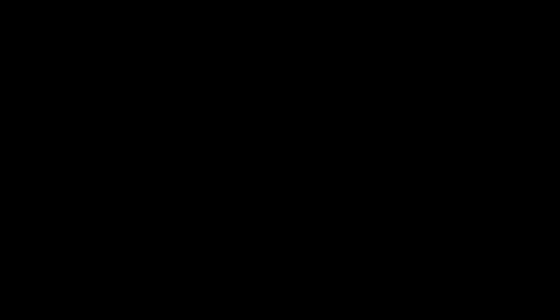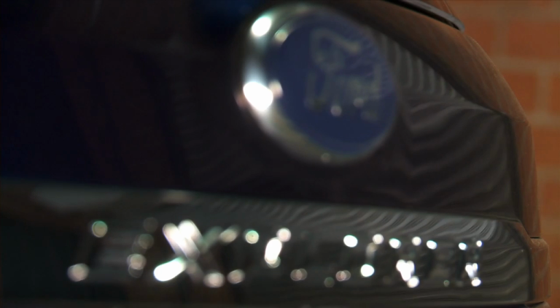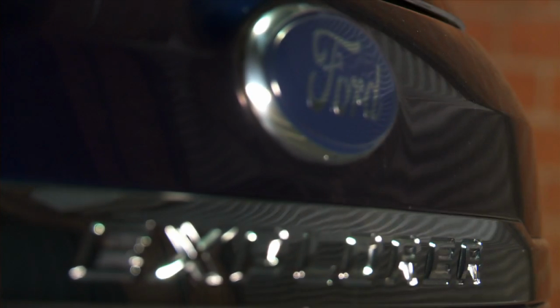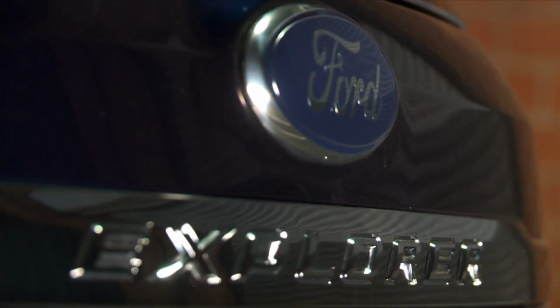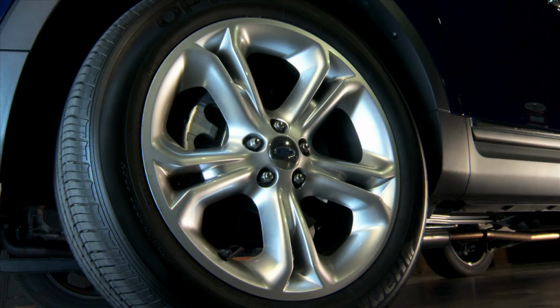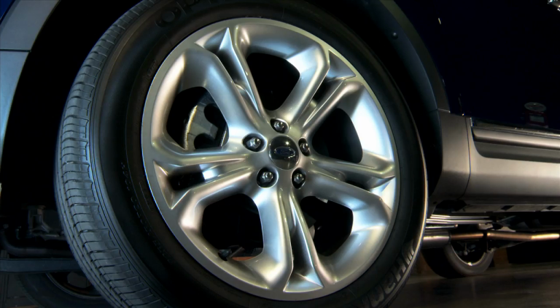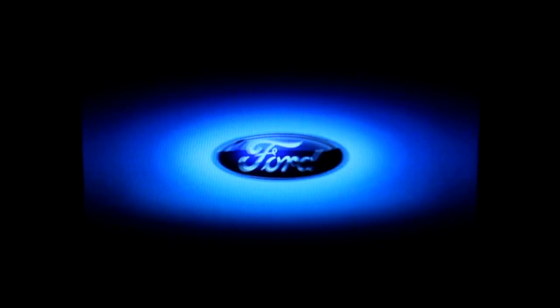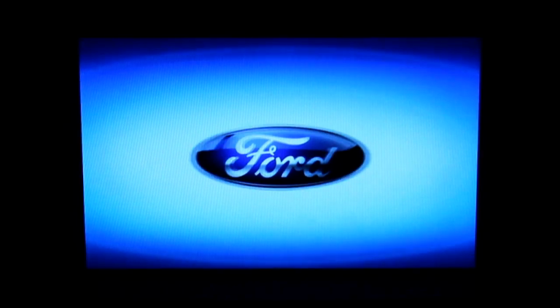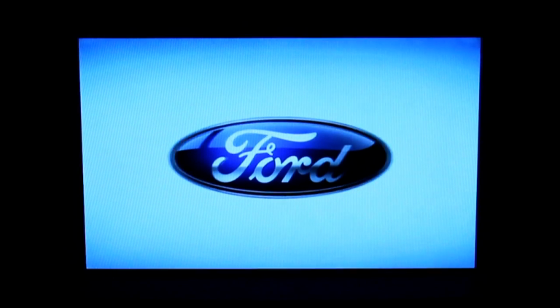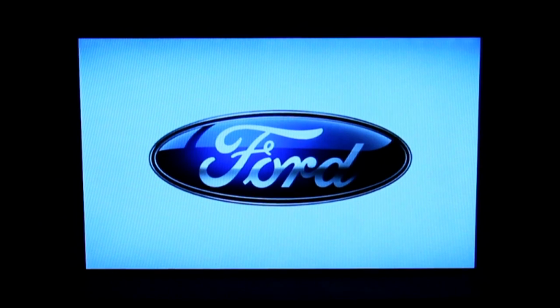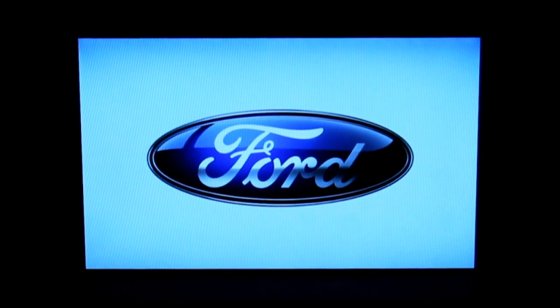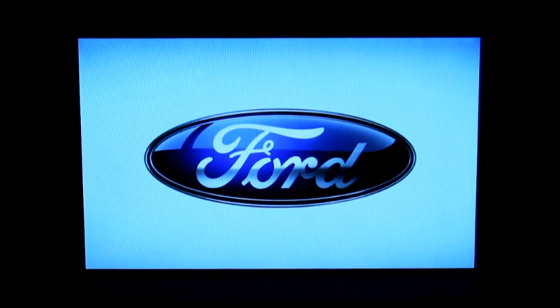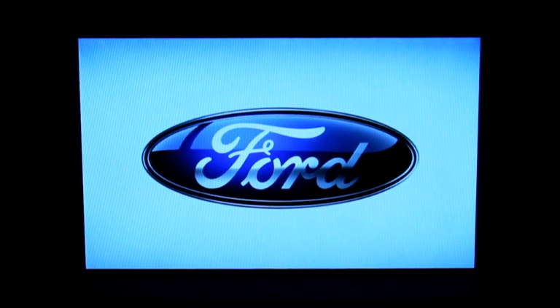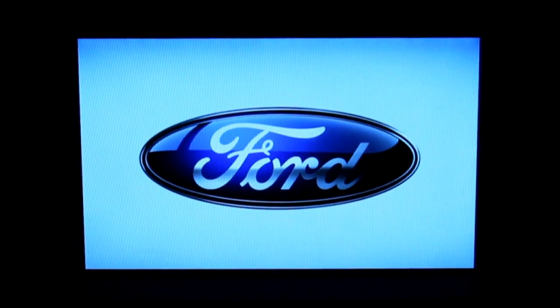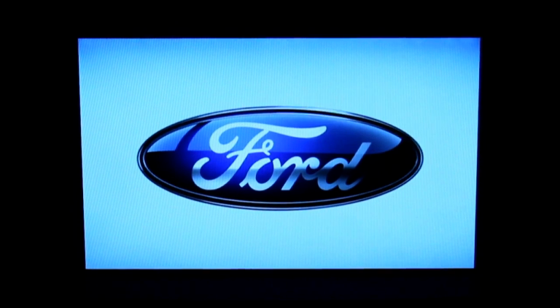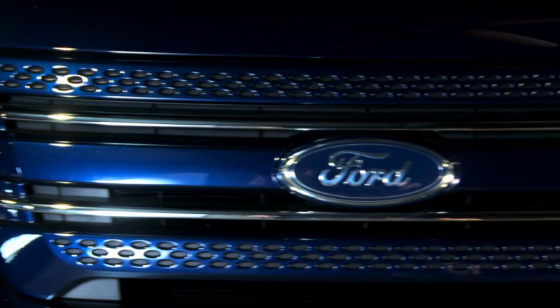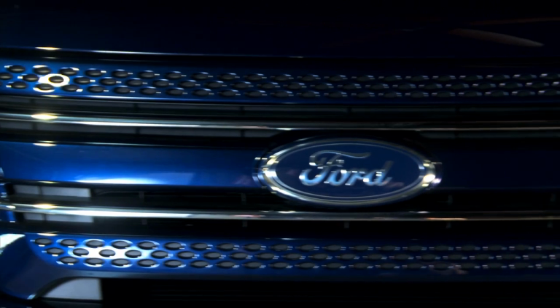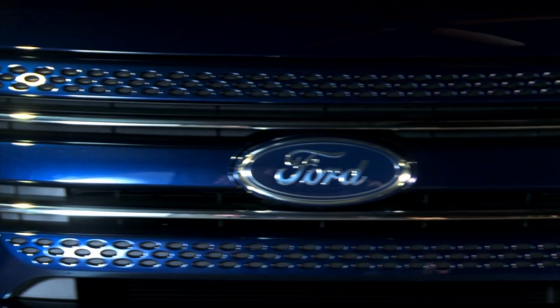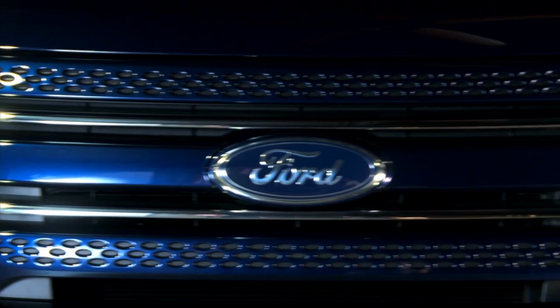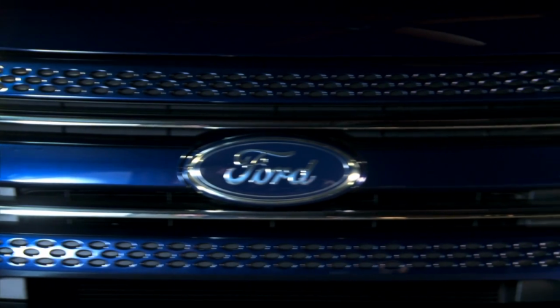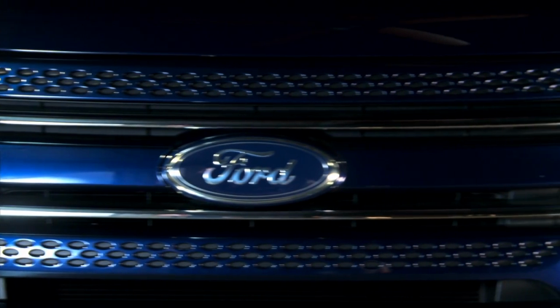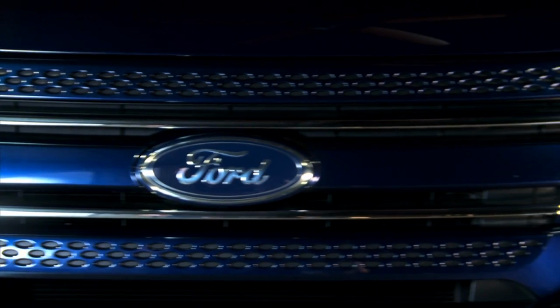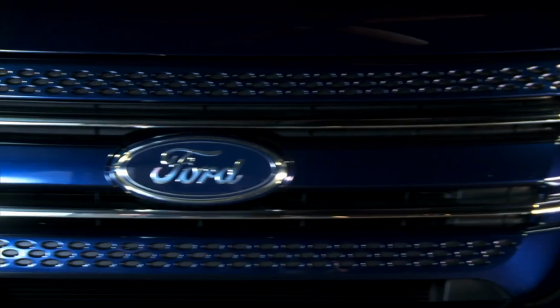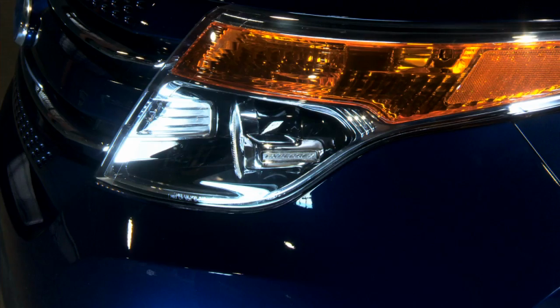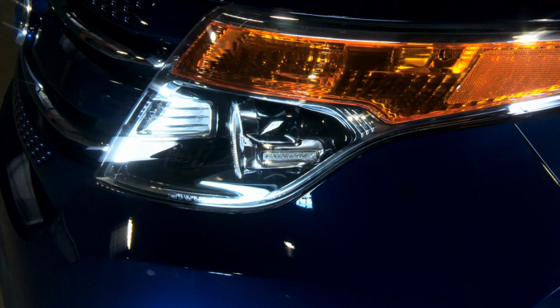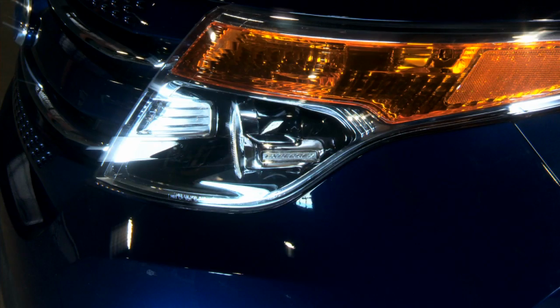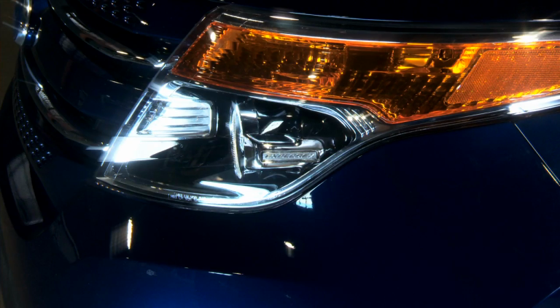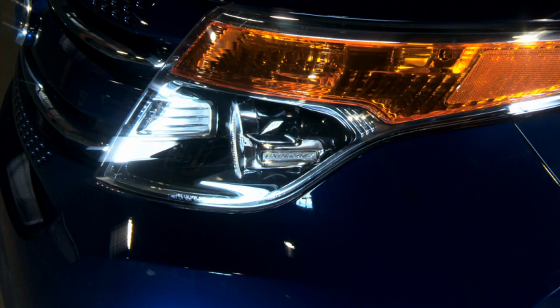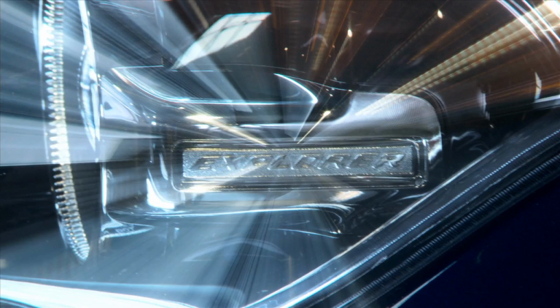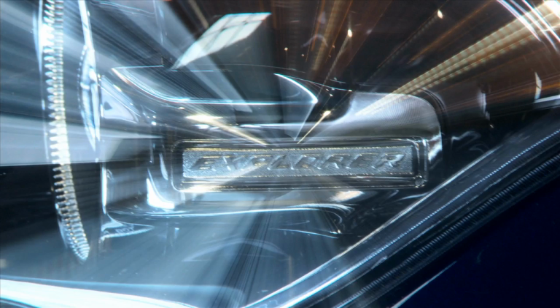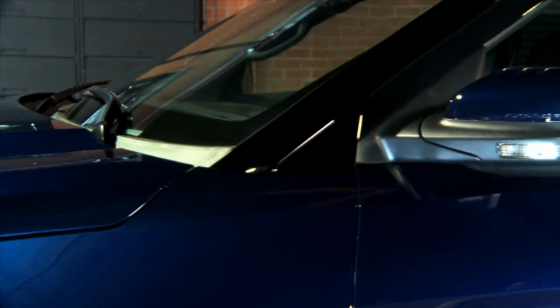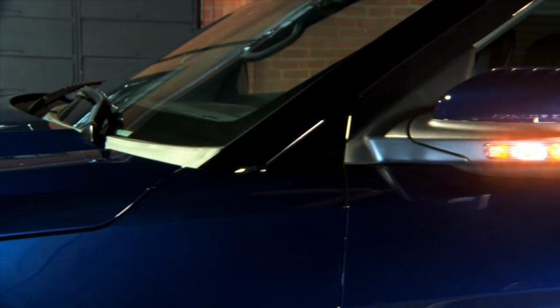The what, why, and wow of the car world — a Moto Man Minute begins now.